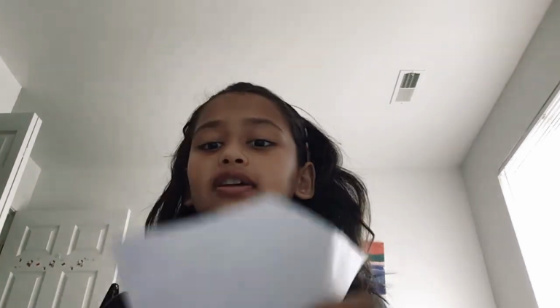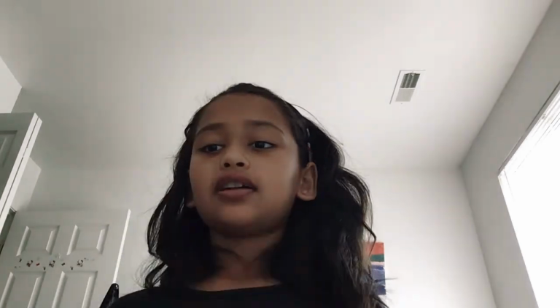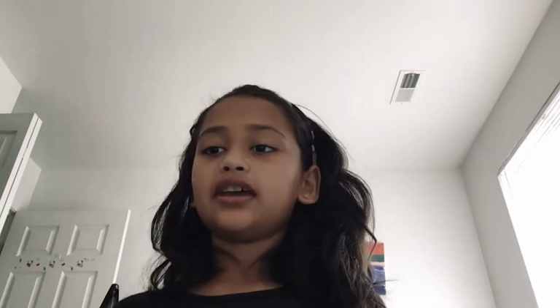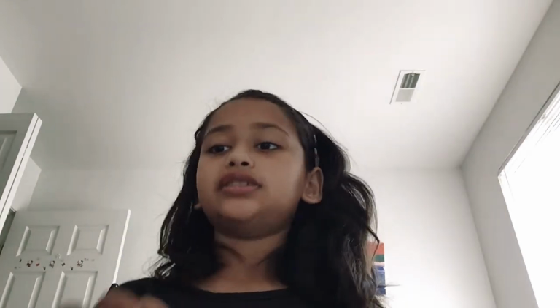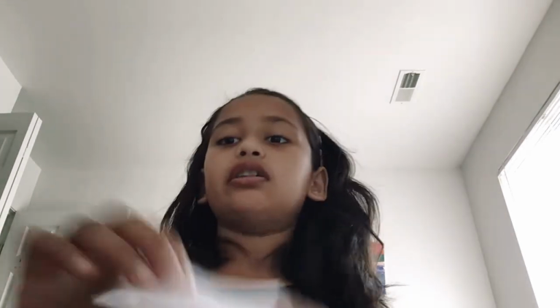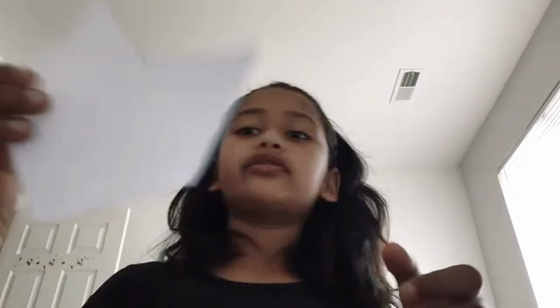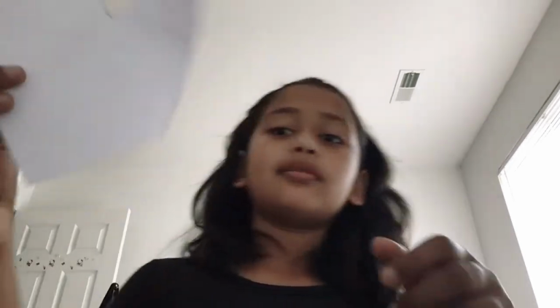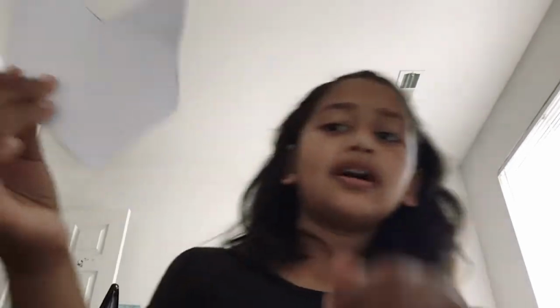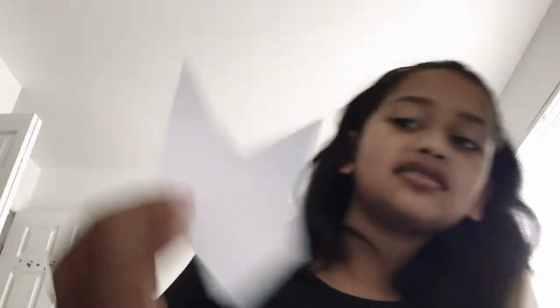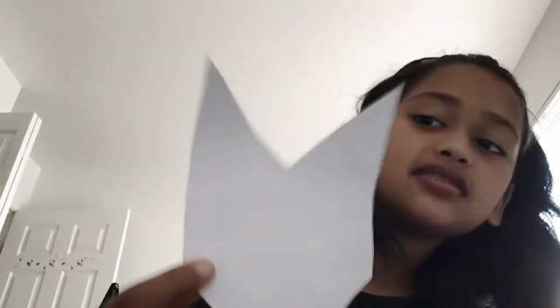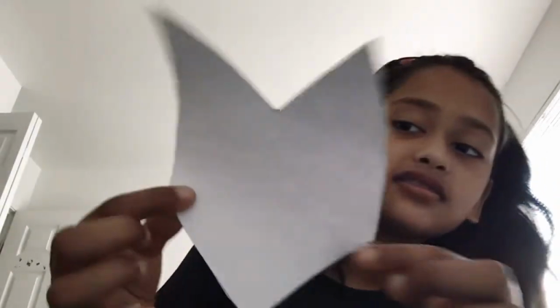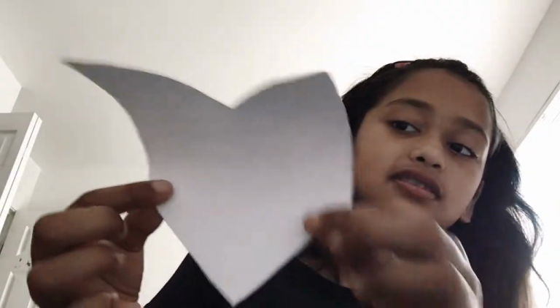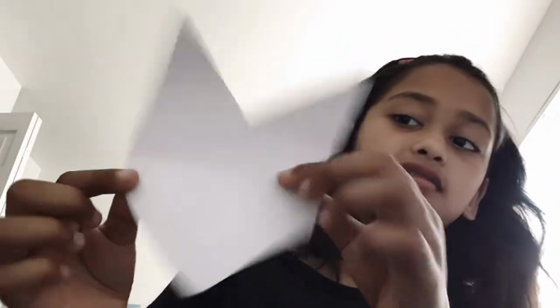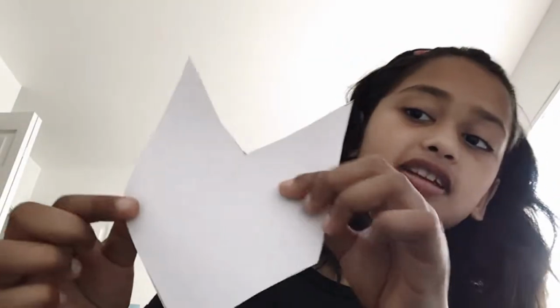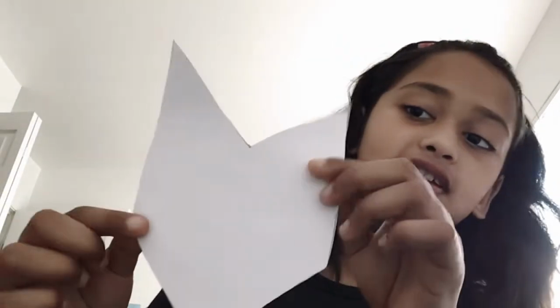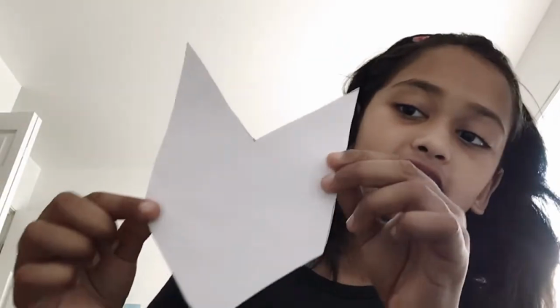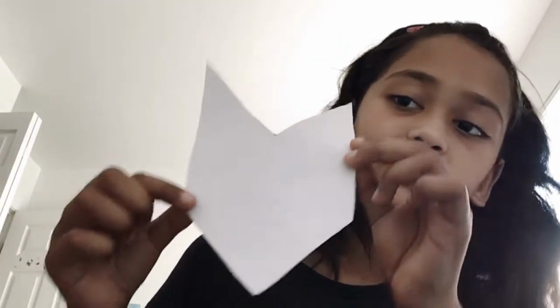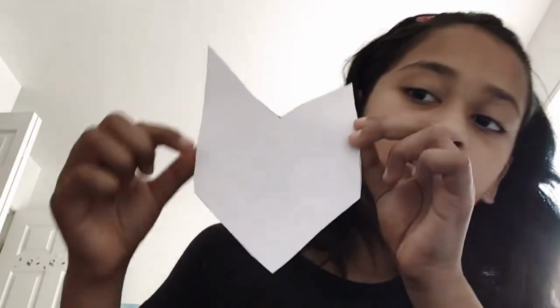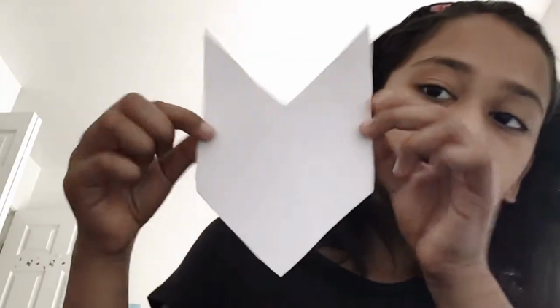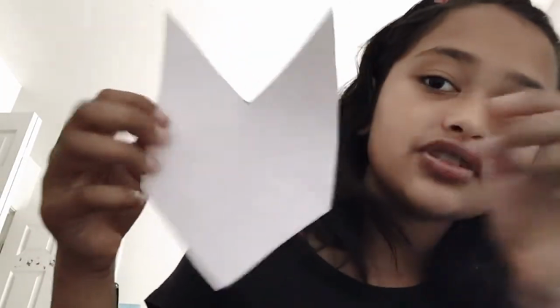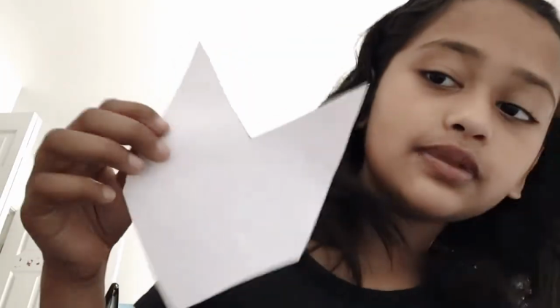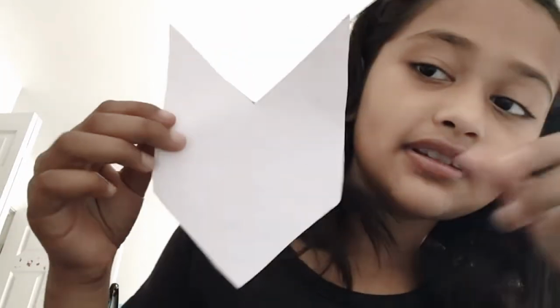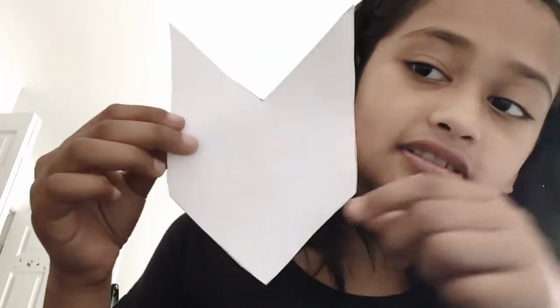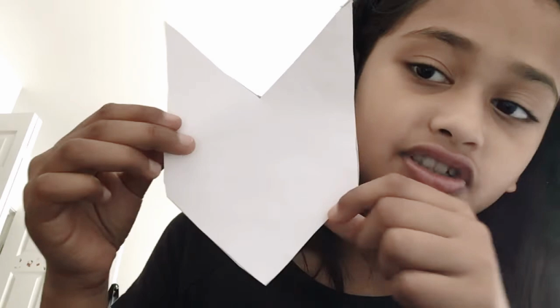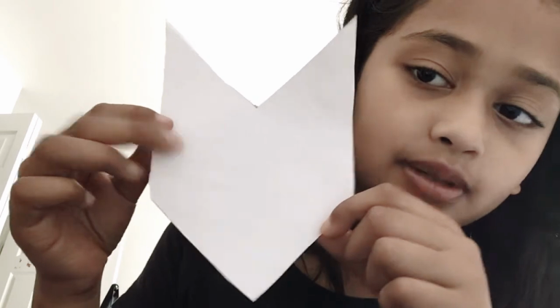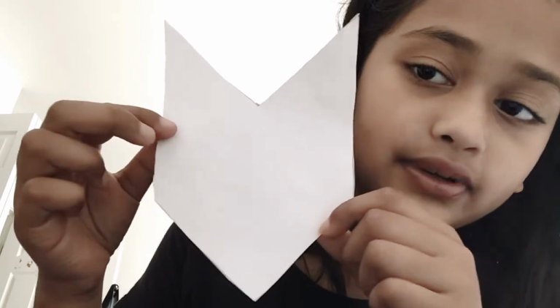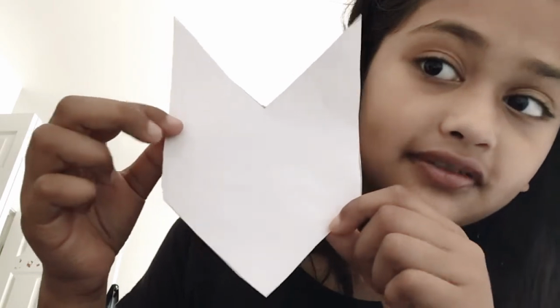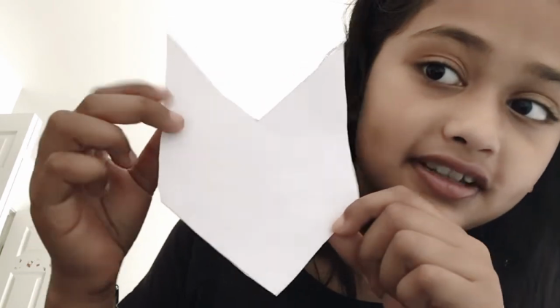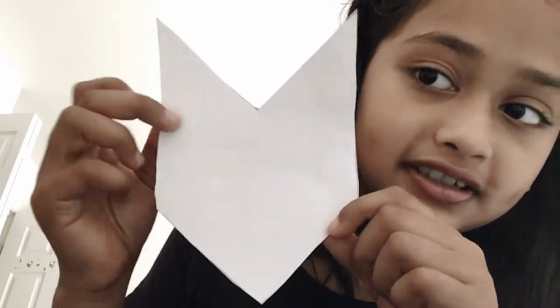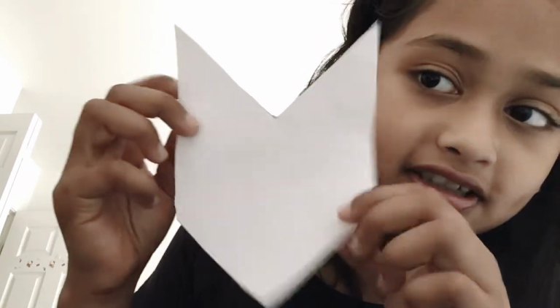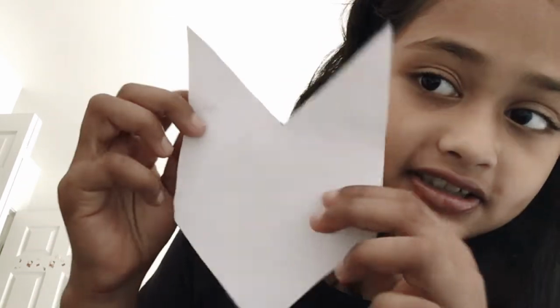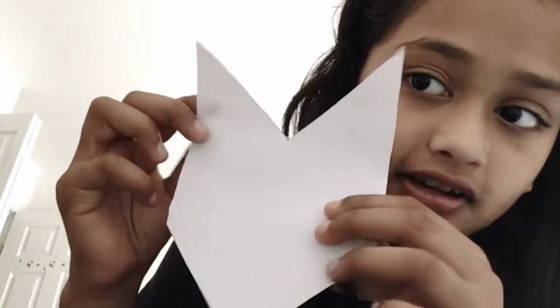Okay, so I've got my little thing cut out. It should be in the shape of this.